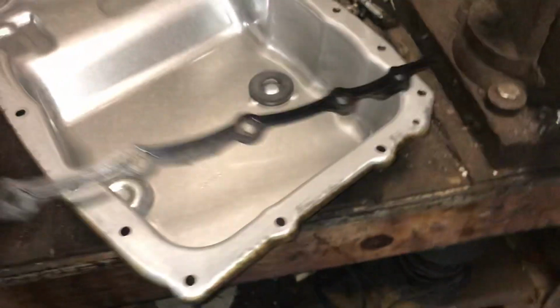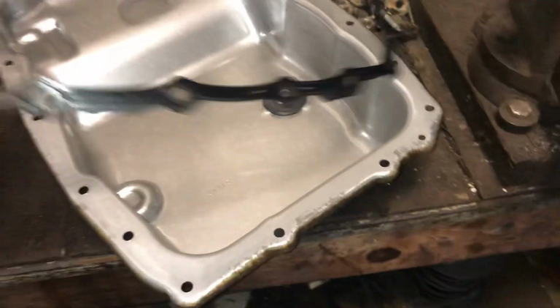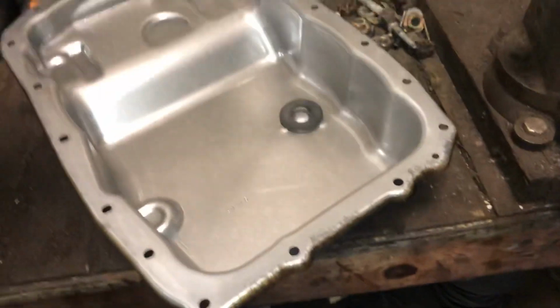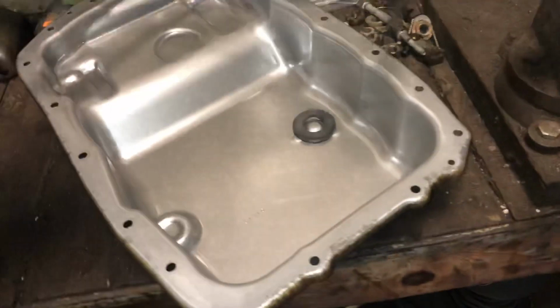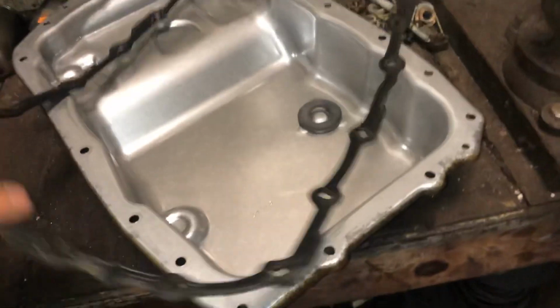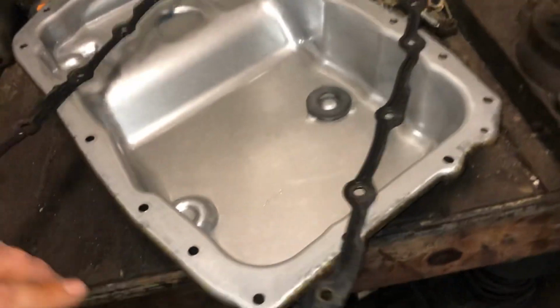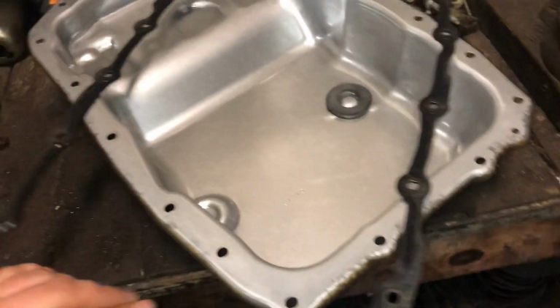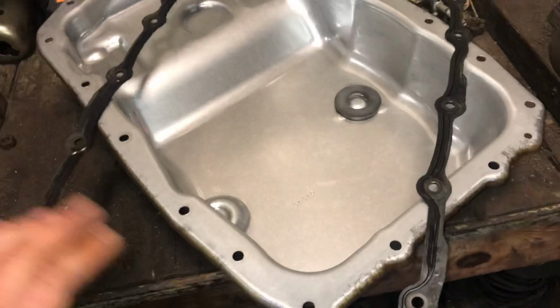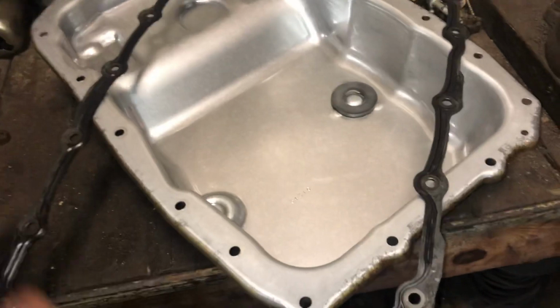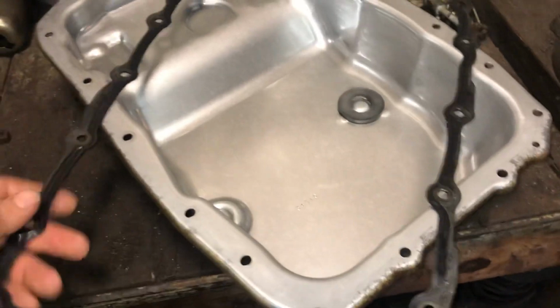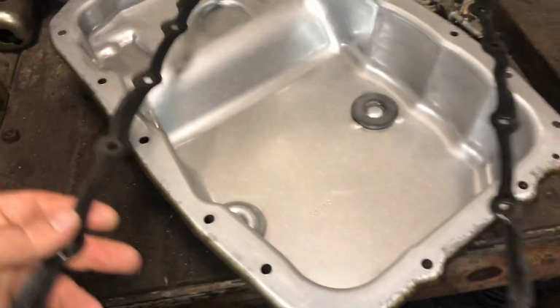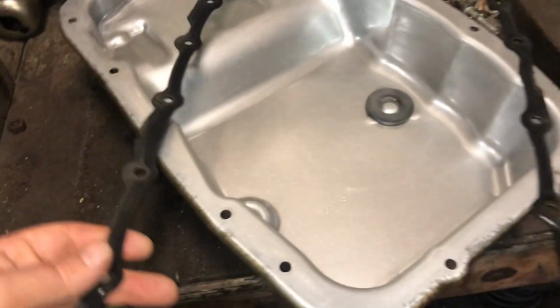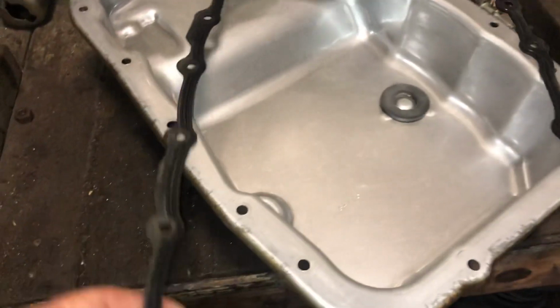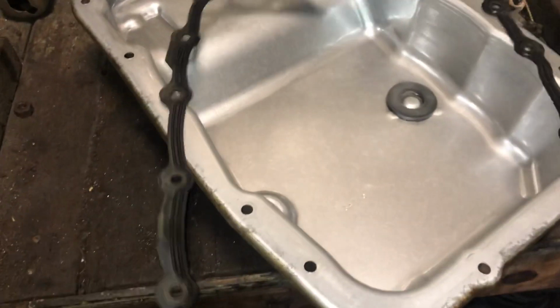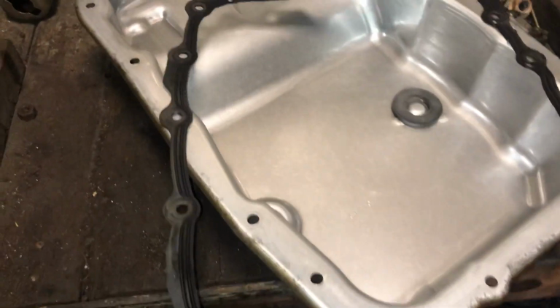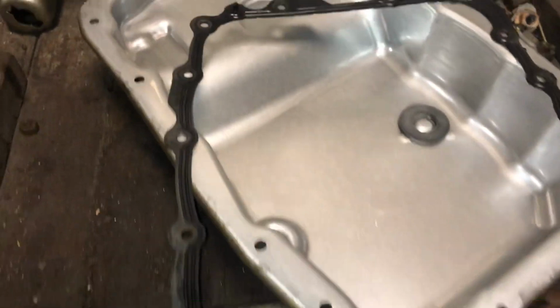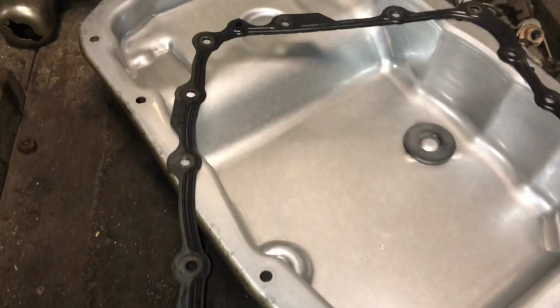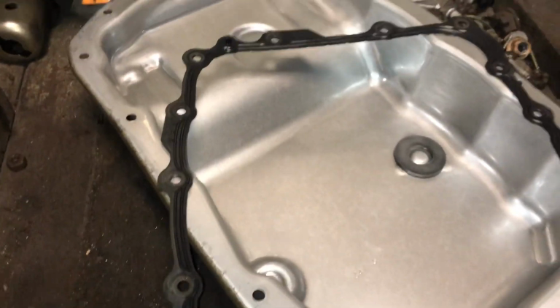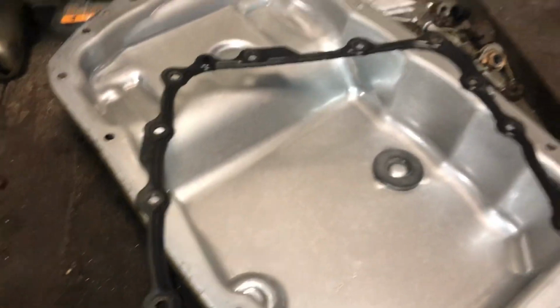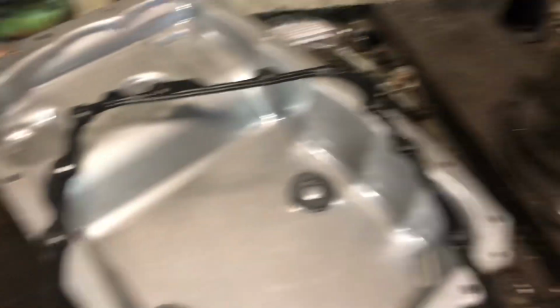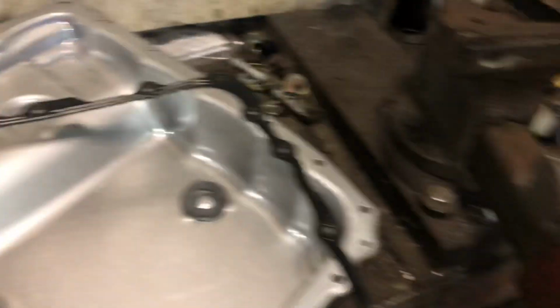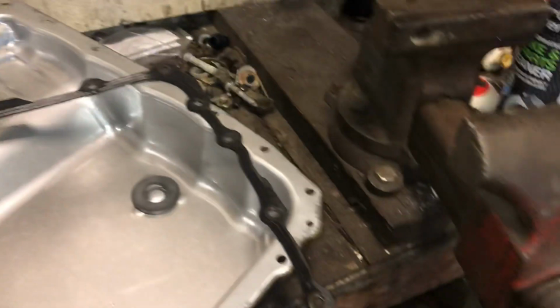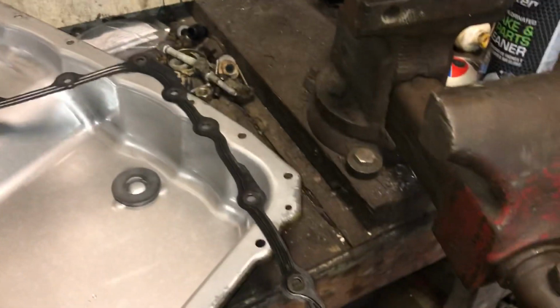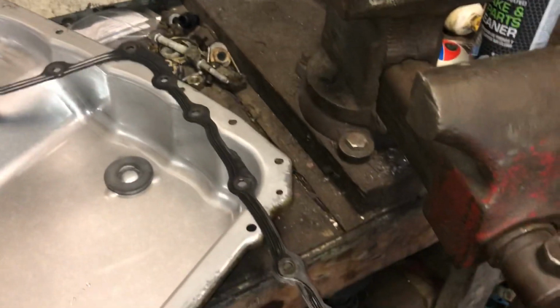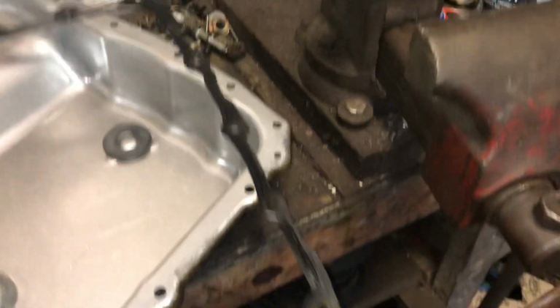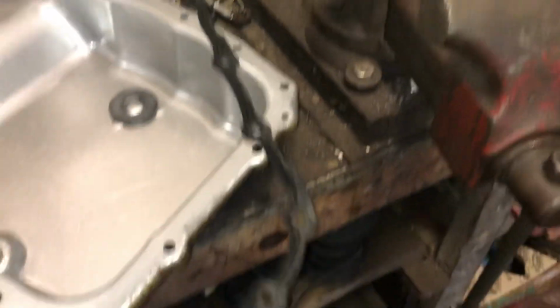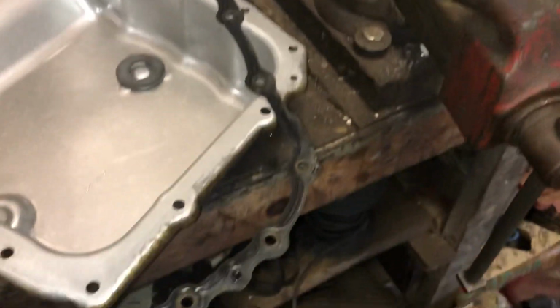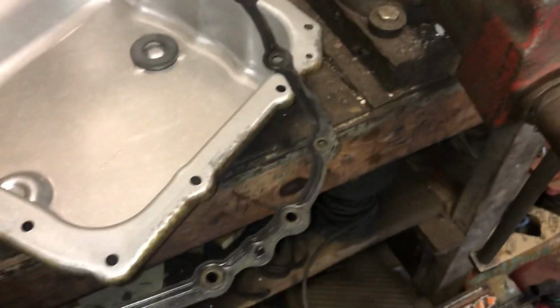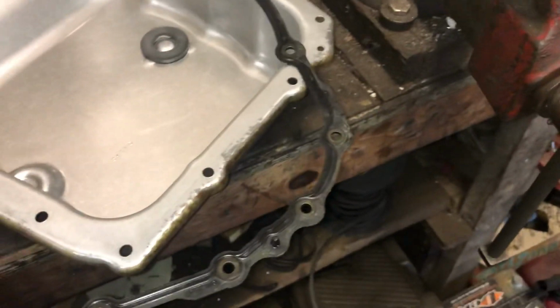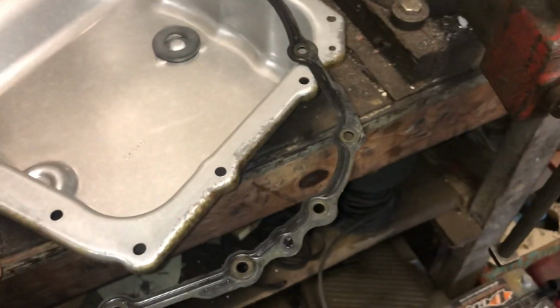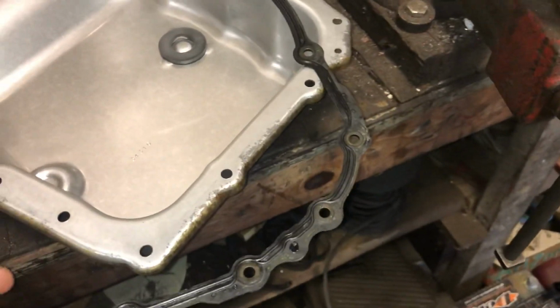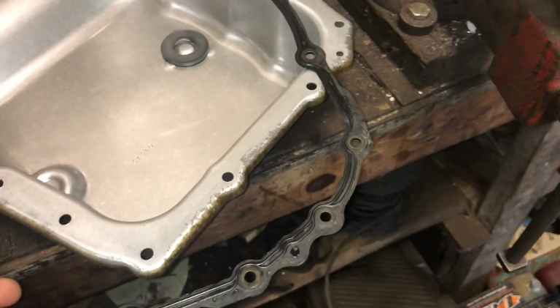So if your transmission pan gasket looks like this, you can reuse it.